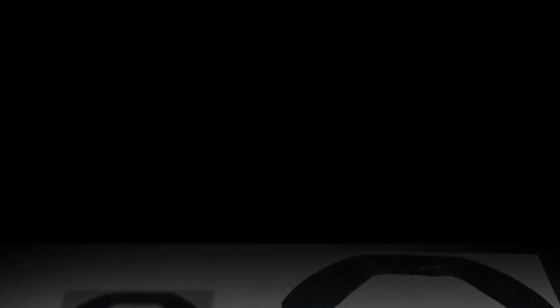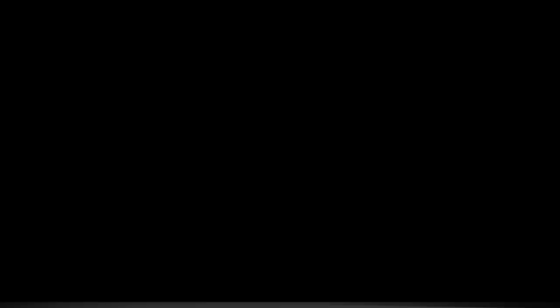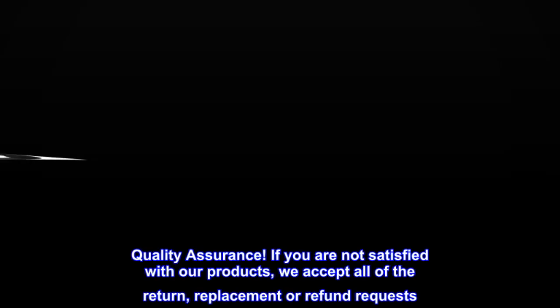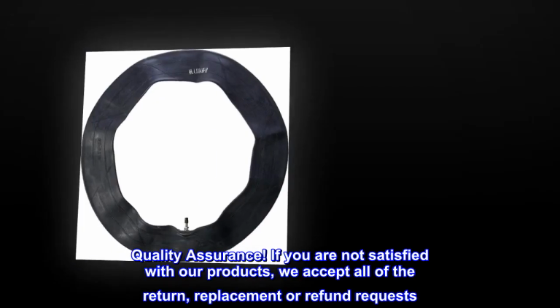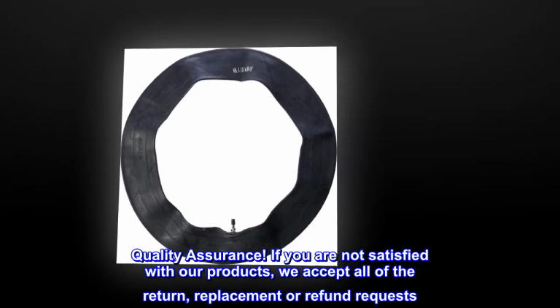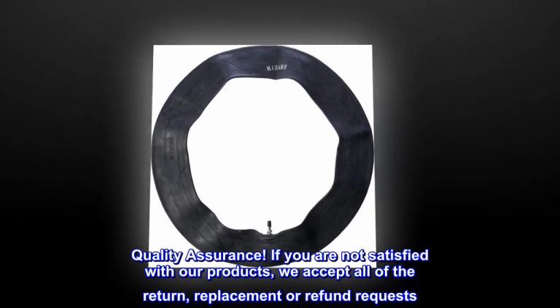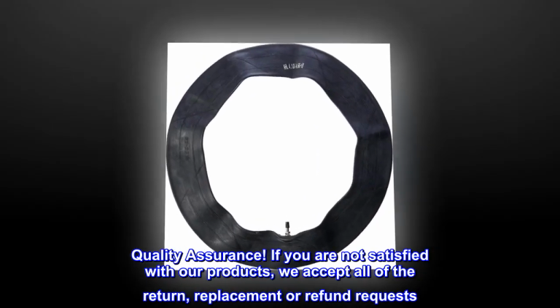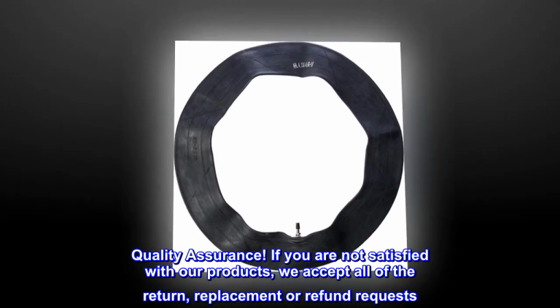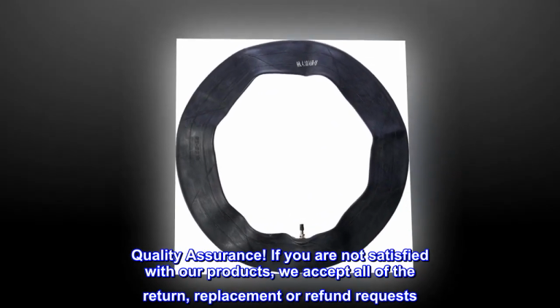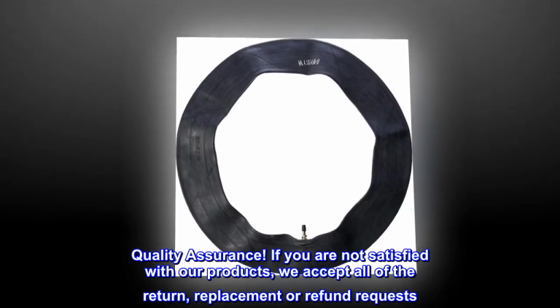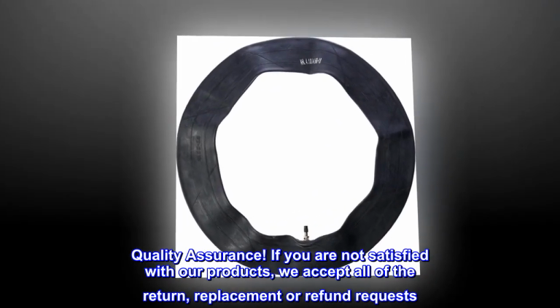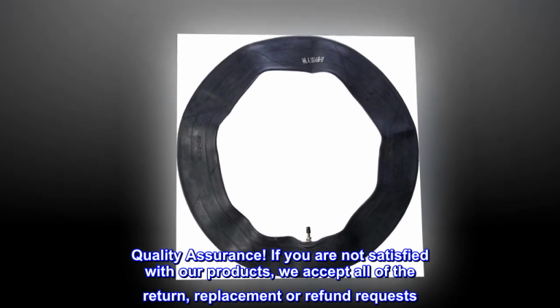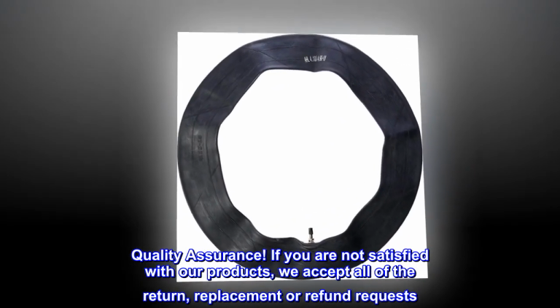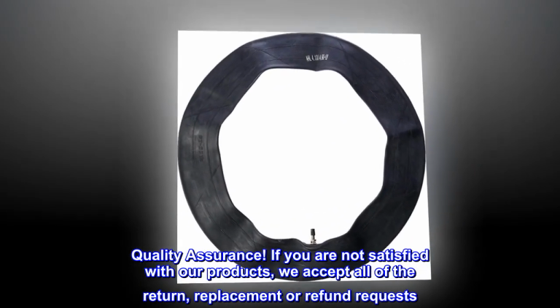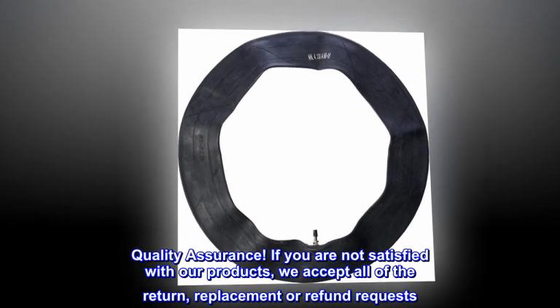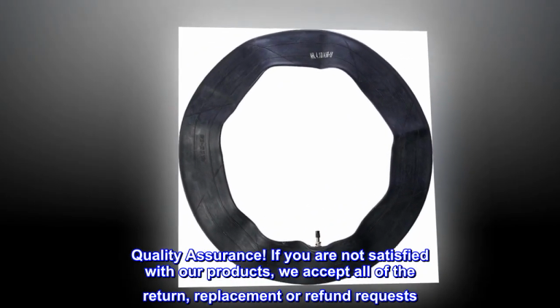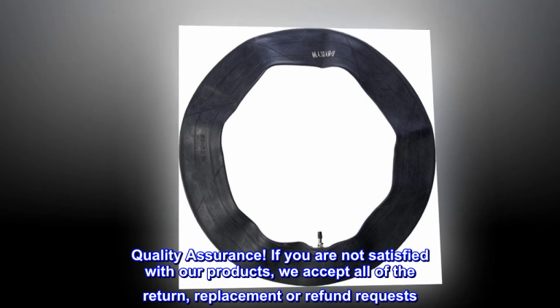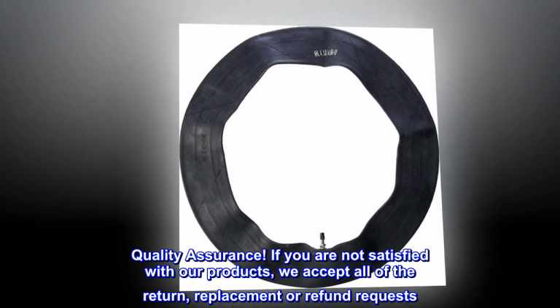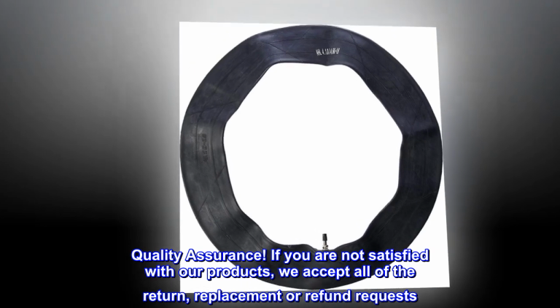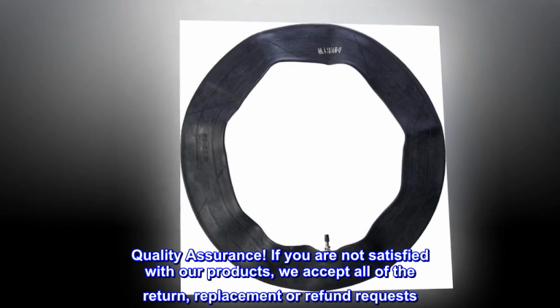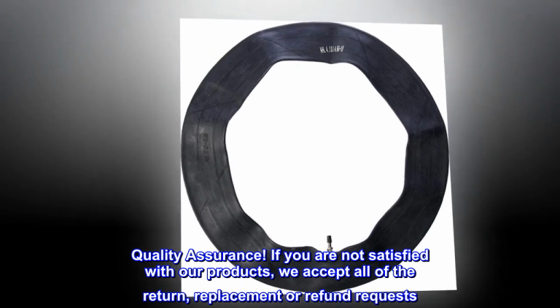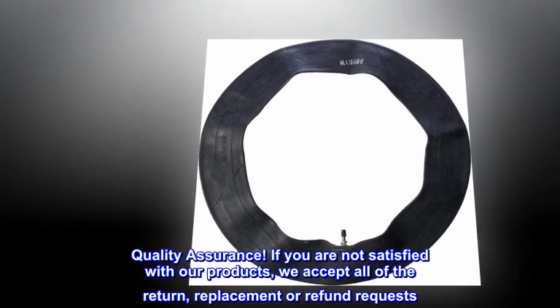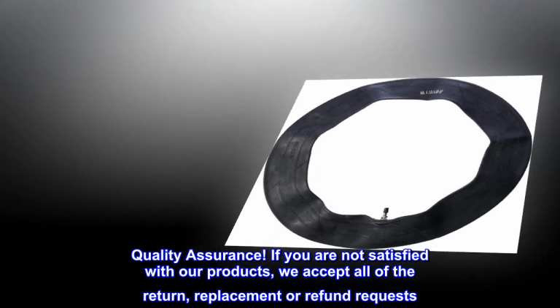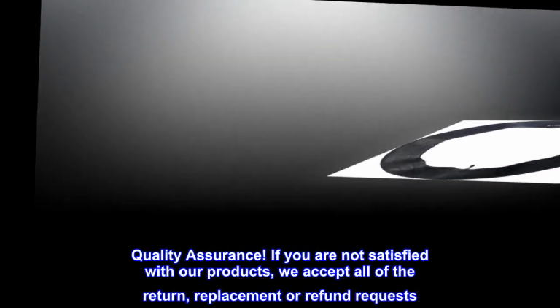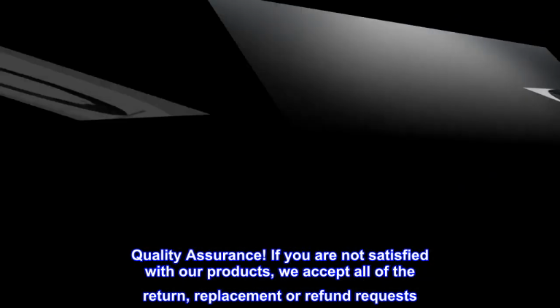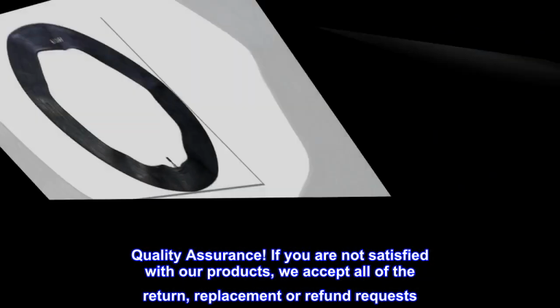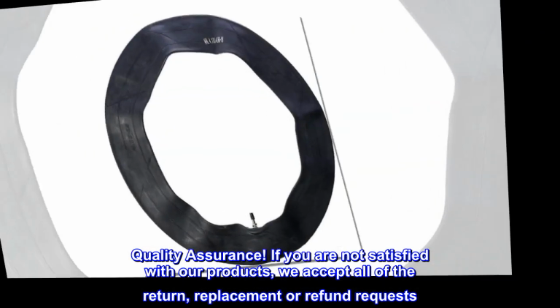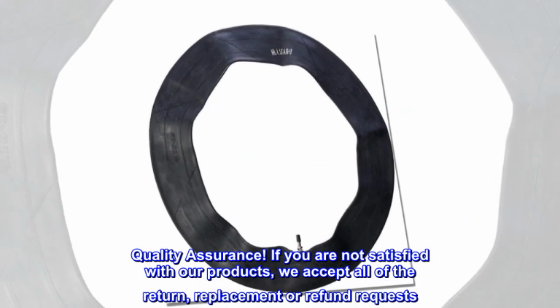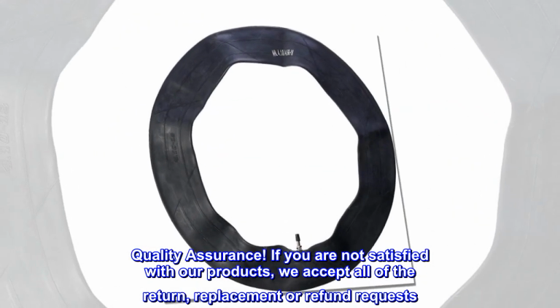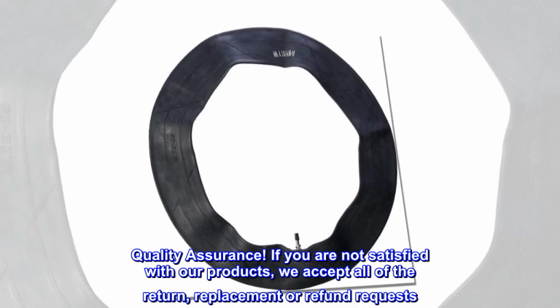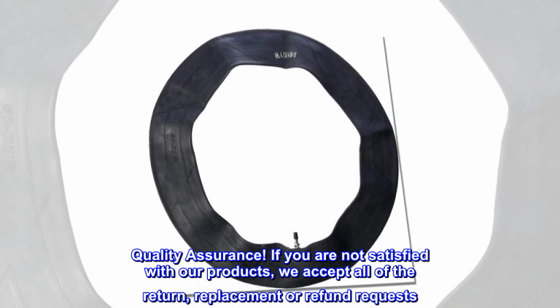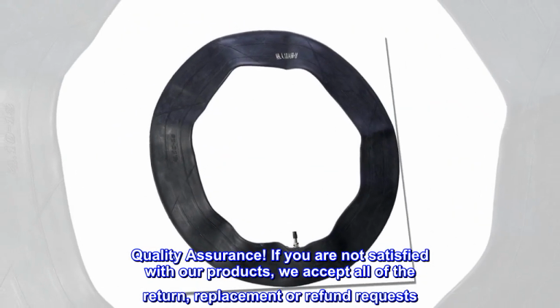Quality assurance: if you are not satisfied with our products, we accept all of the return, replacement, or refund requests.